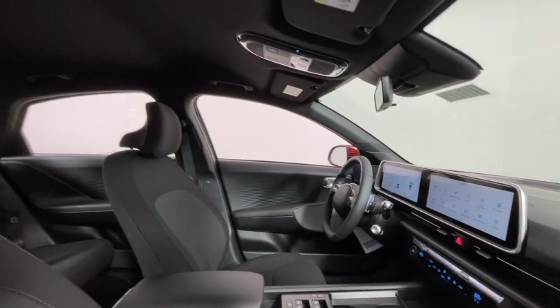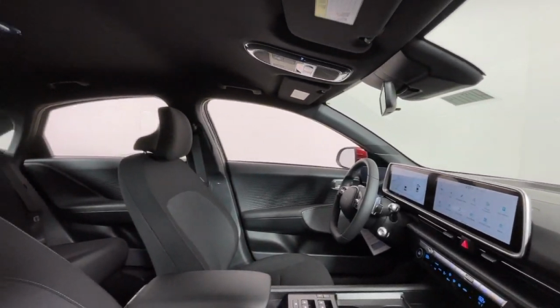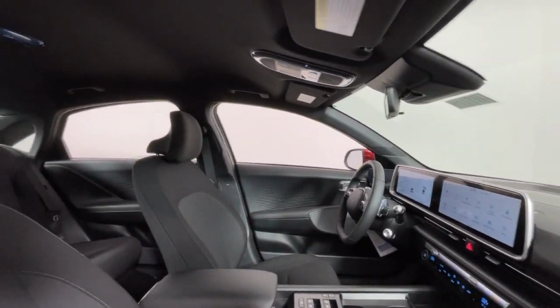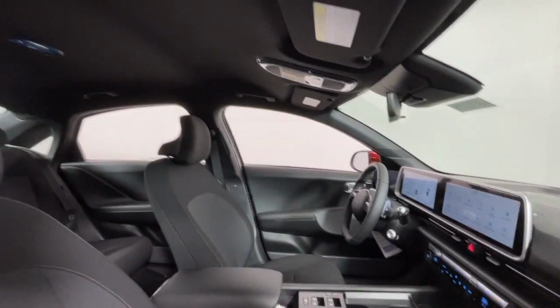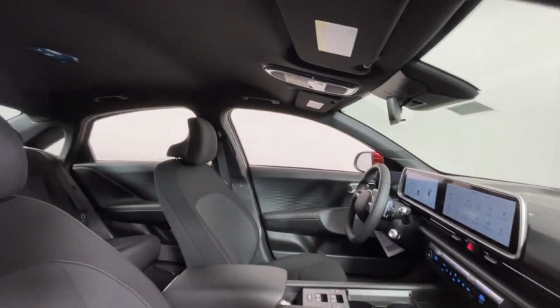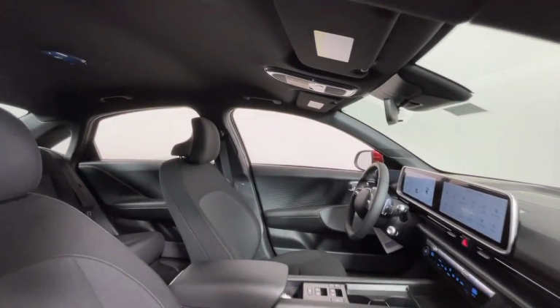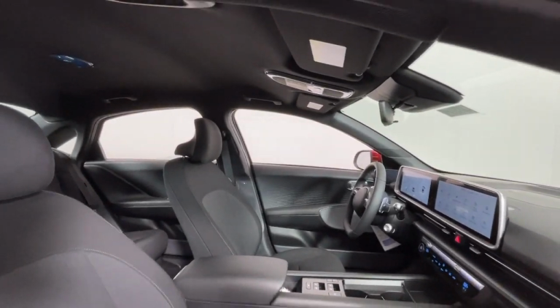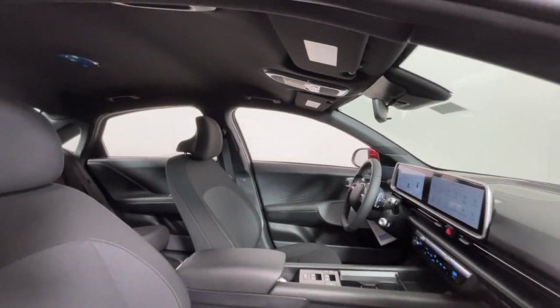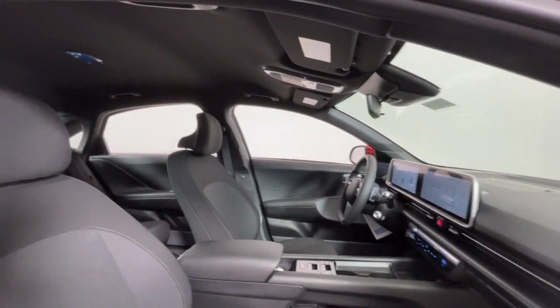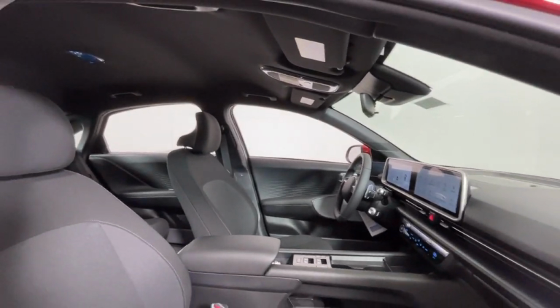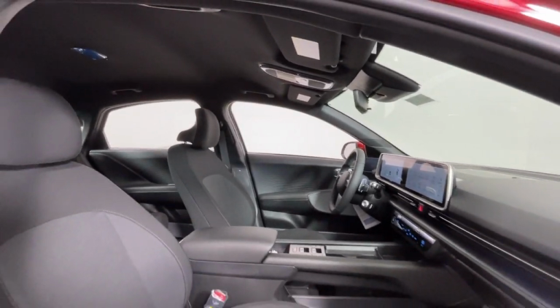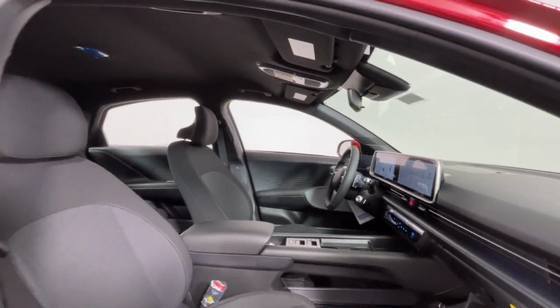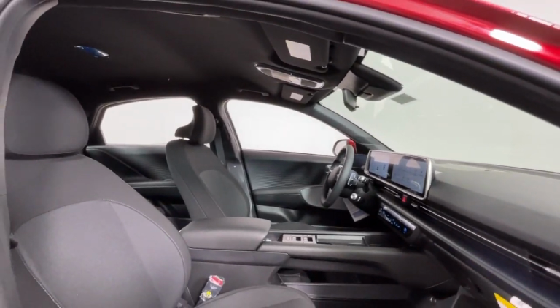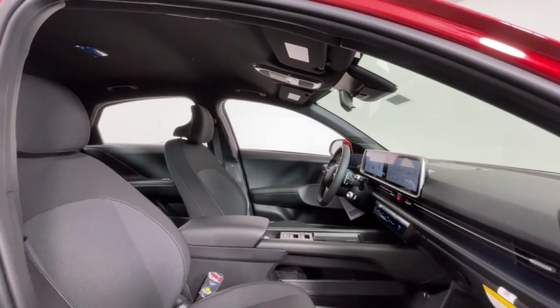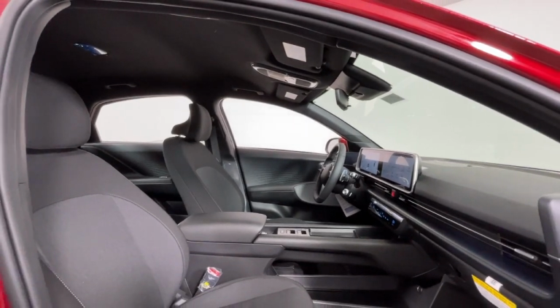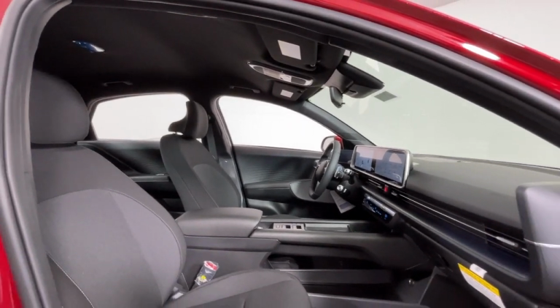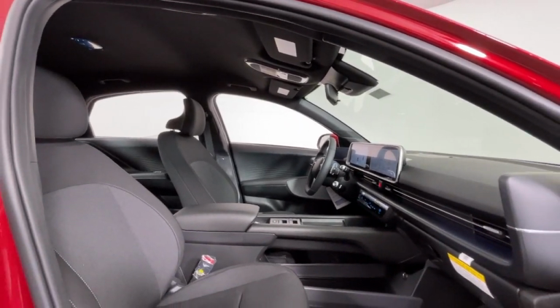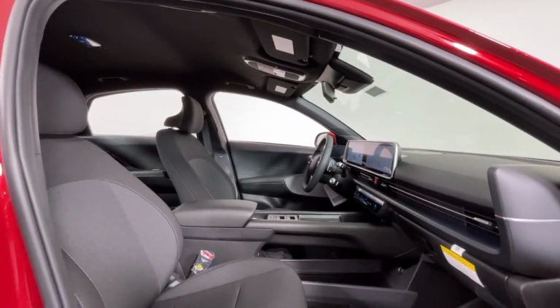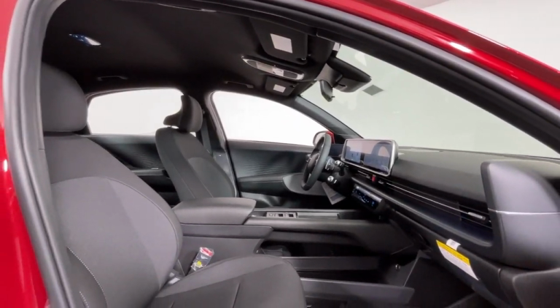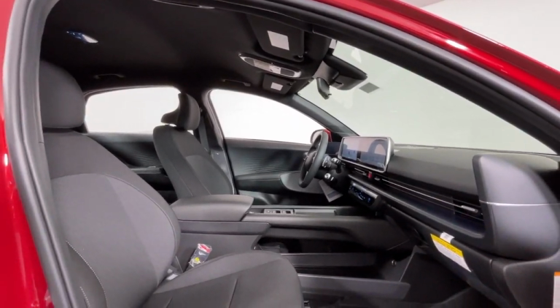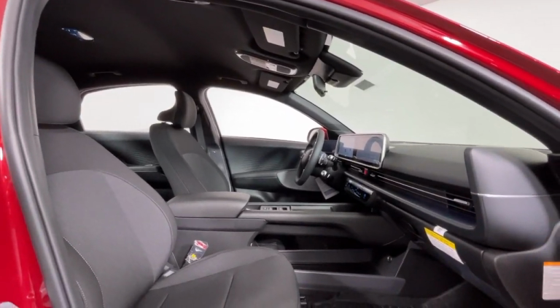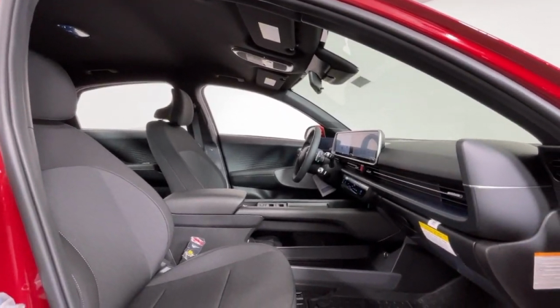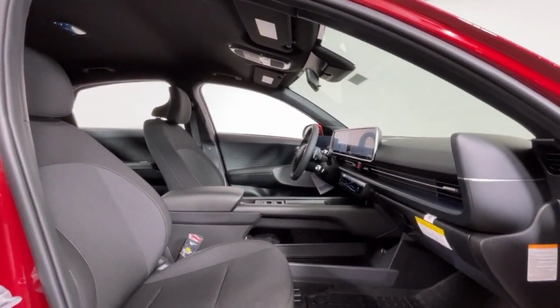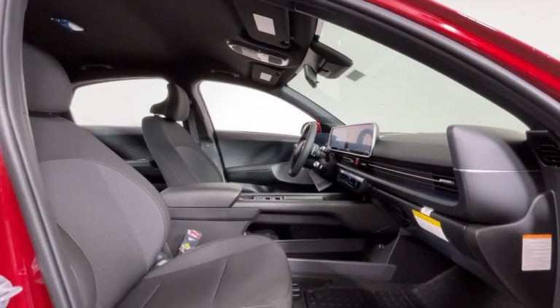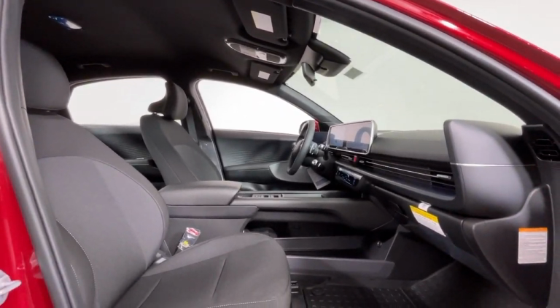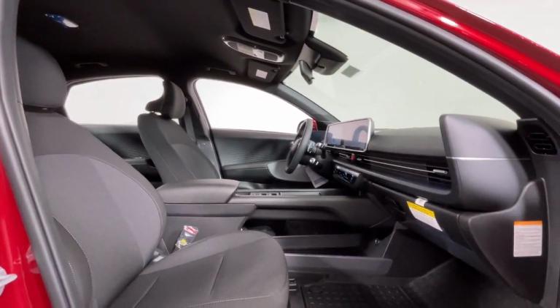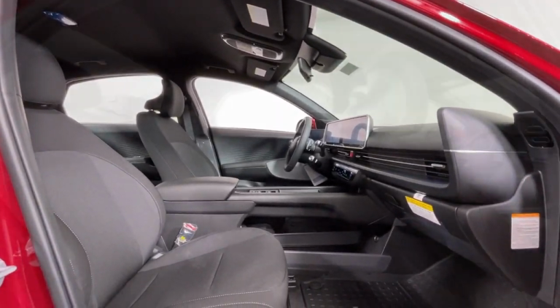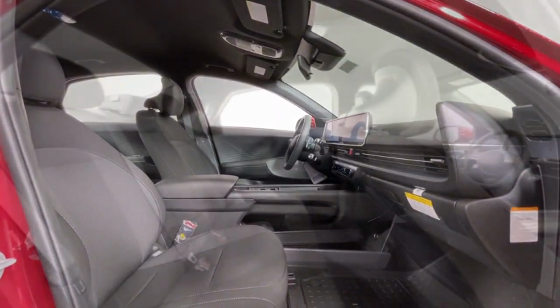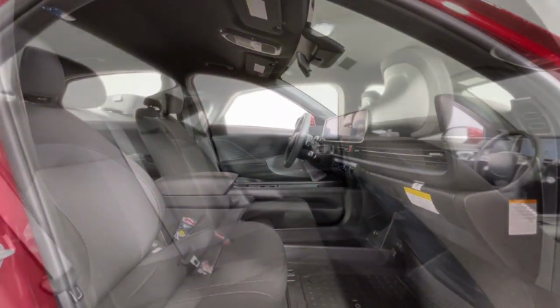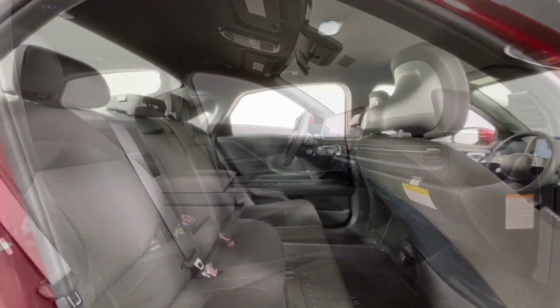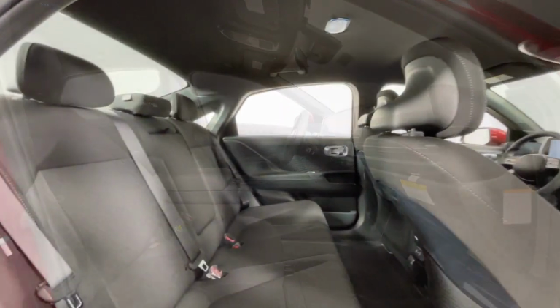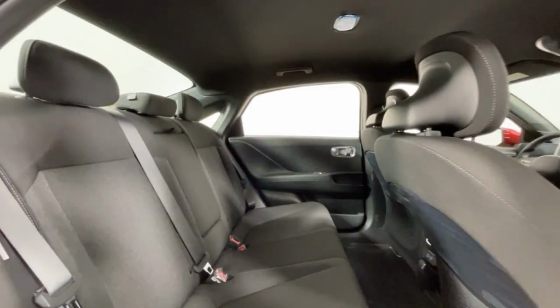Aluminum wheels. Heated front seat. Steering wheel audio controls. Electronic stability control.